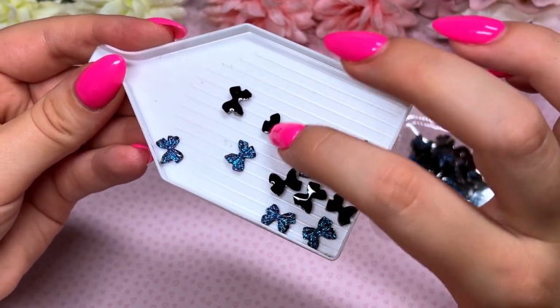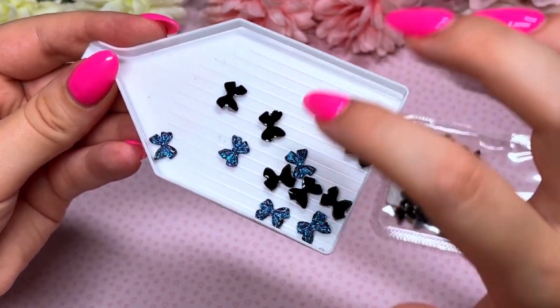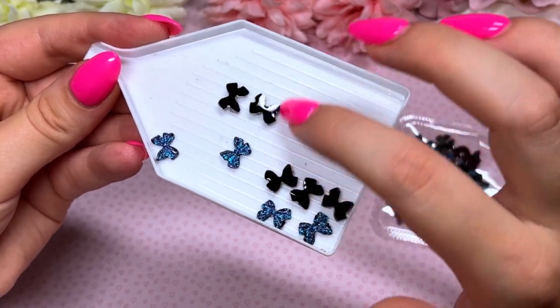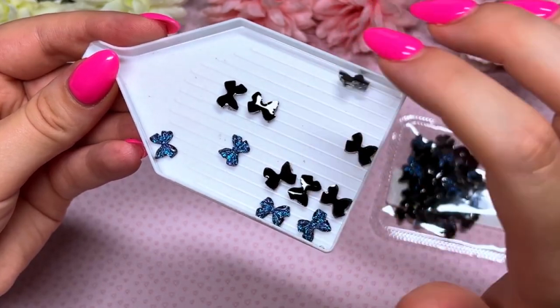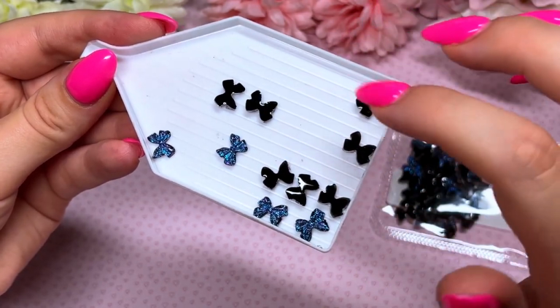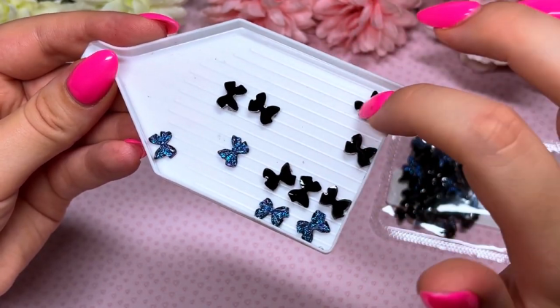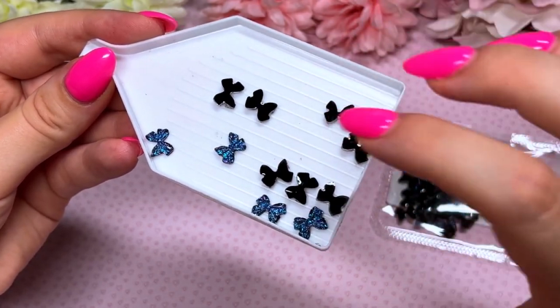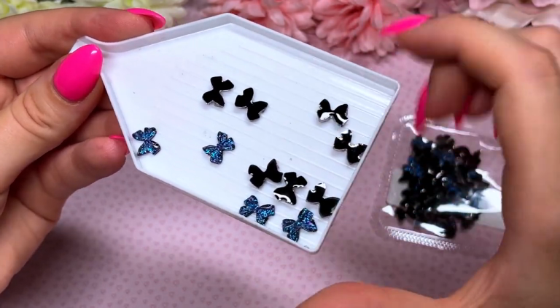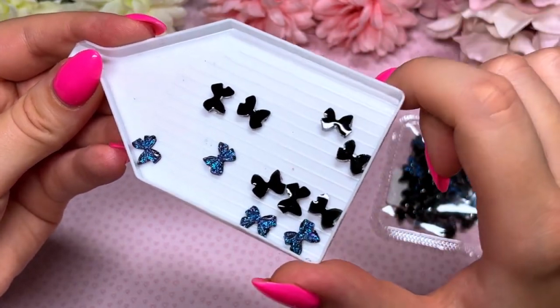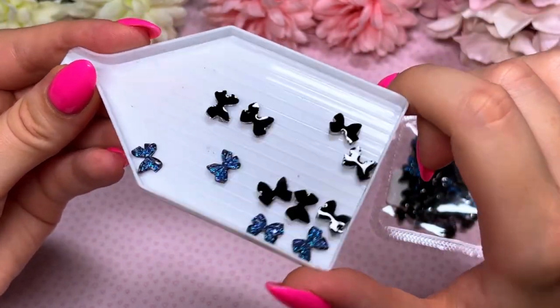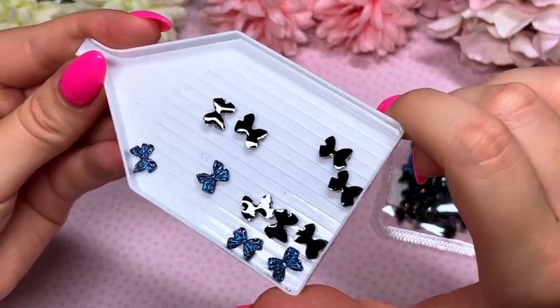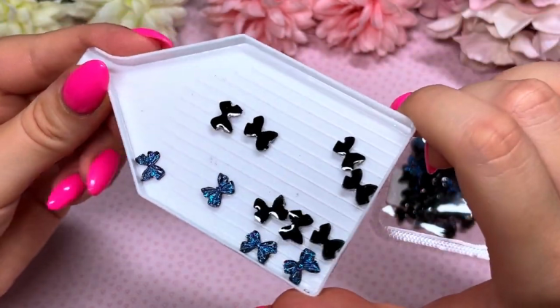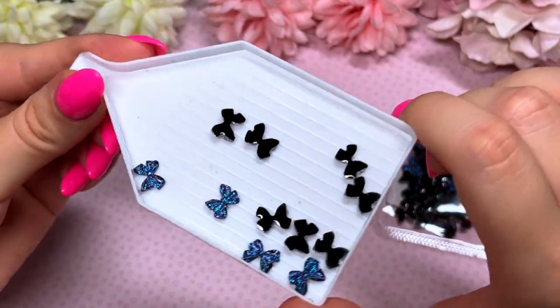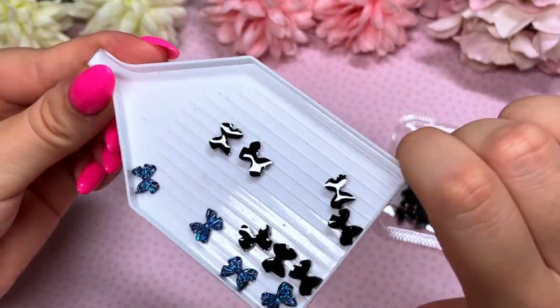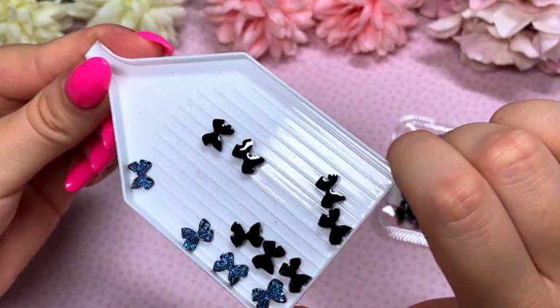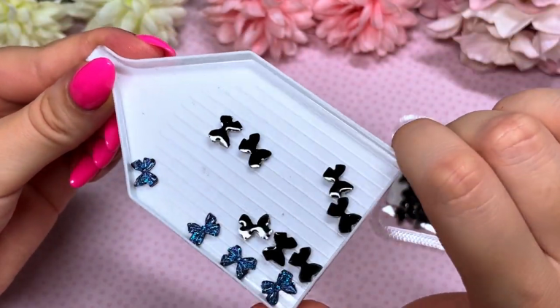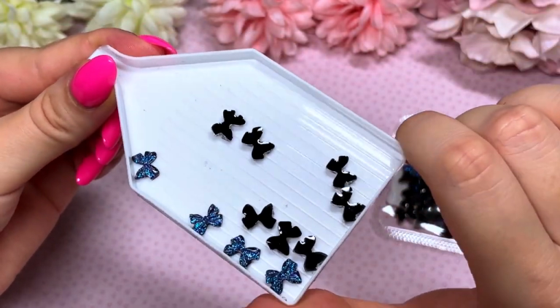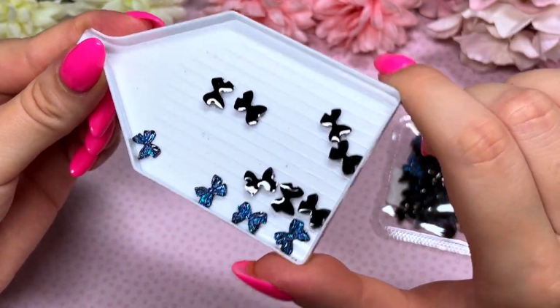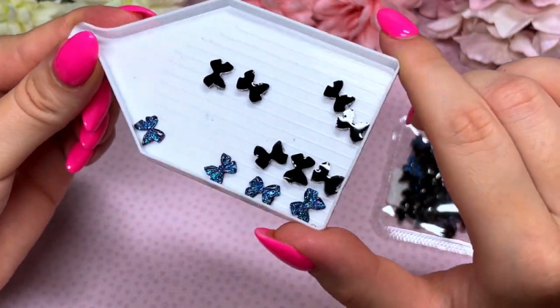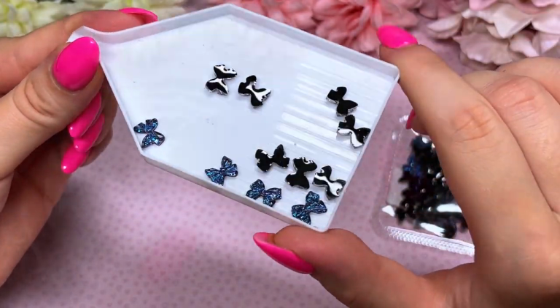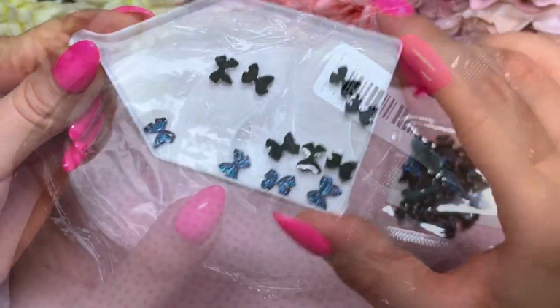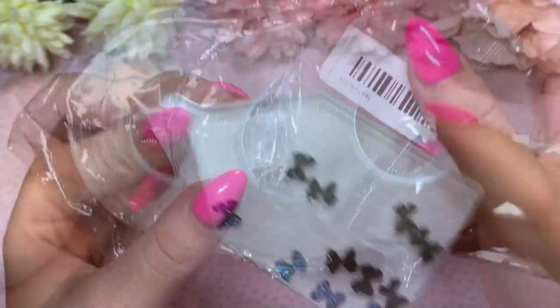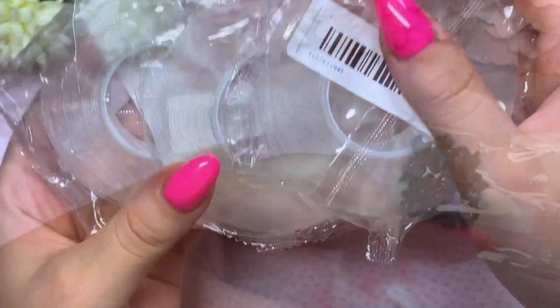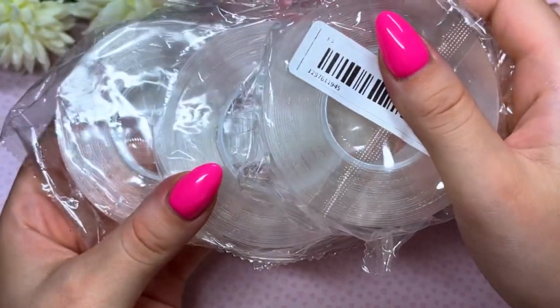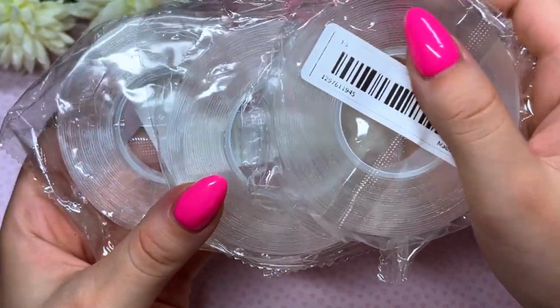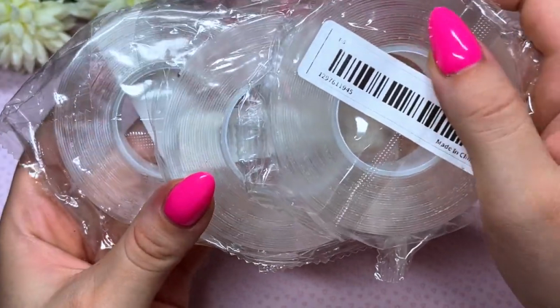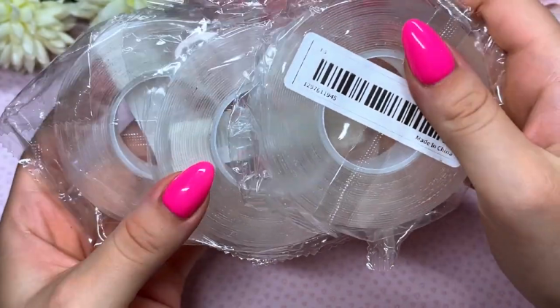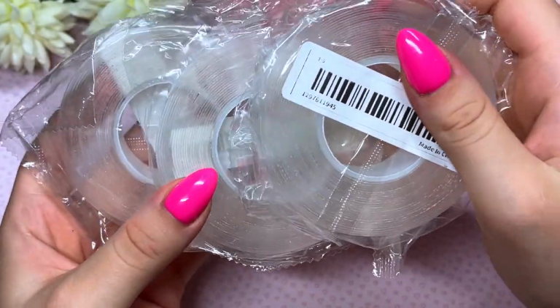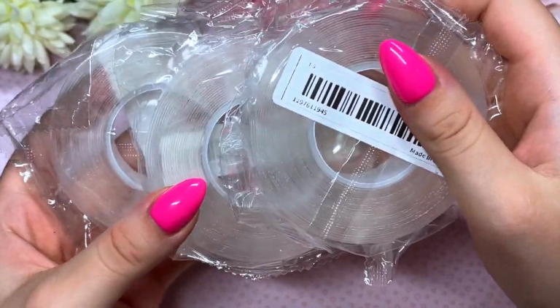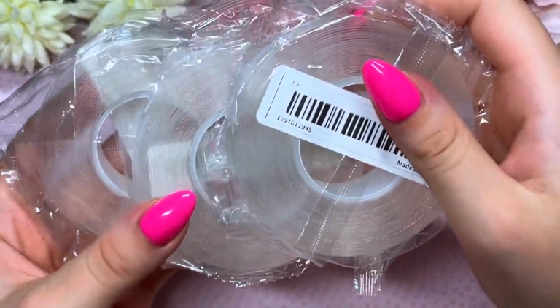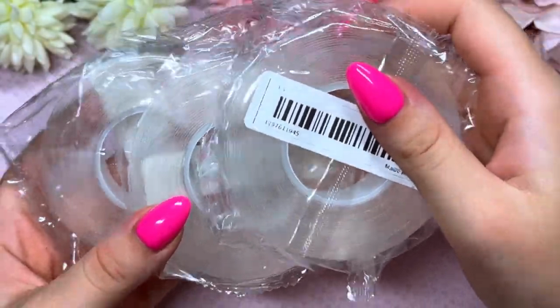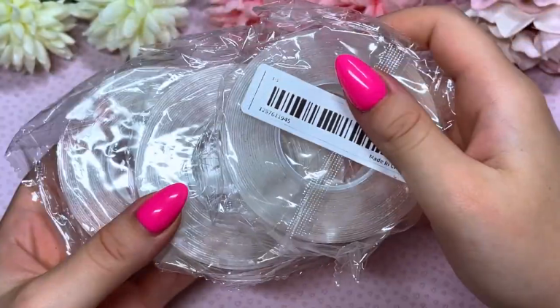These are going to be perfect for the October/September Halloween, dark-colored nail sets — that'll be really fun to do.